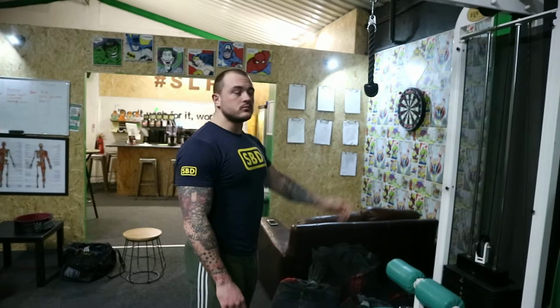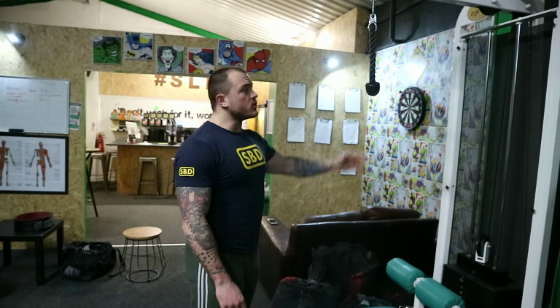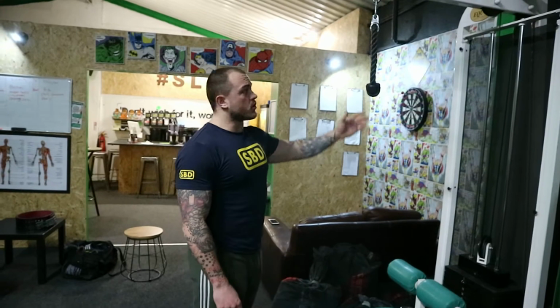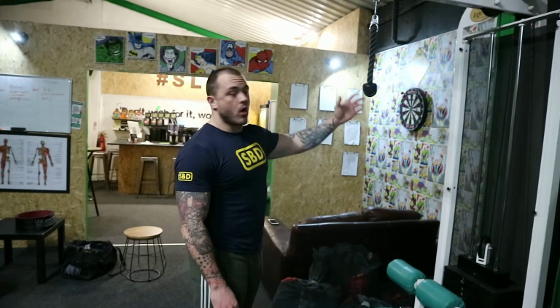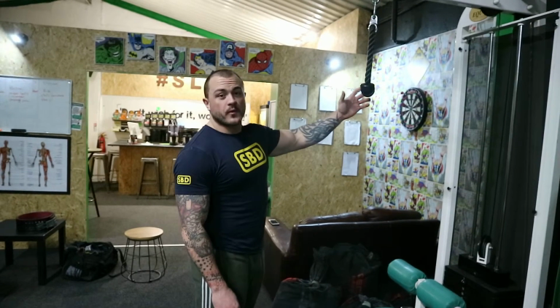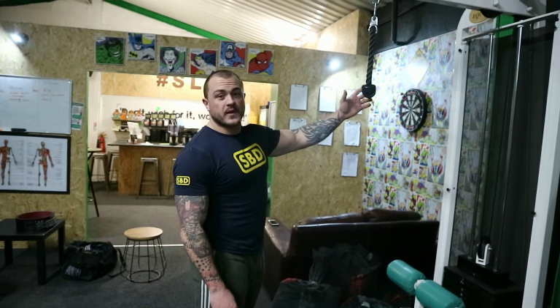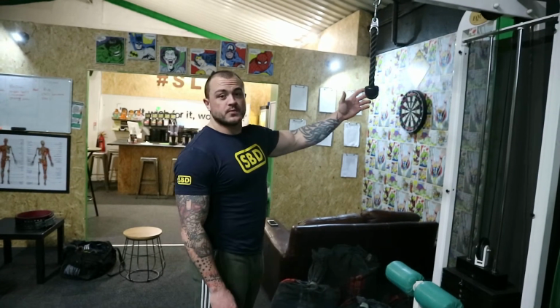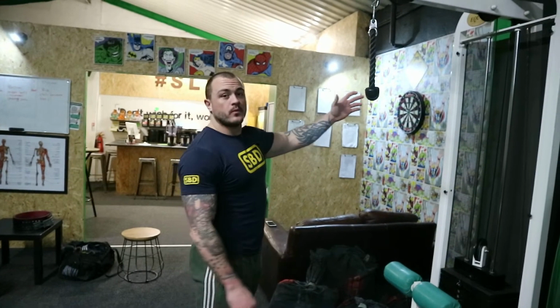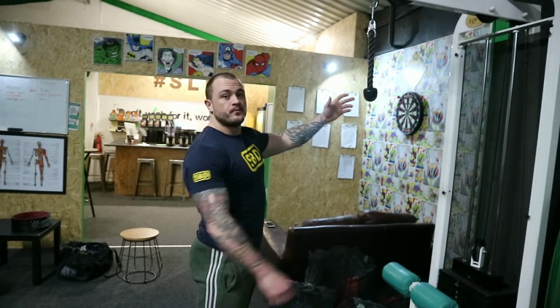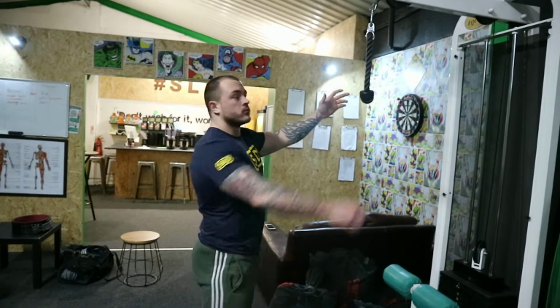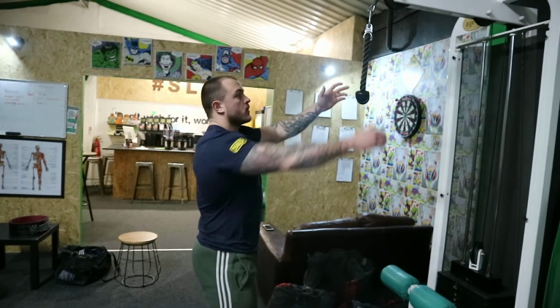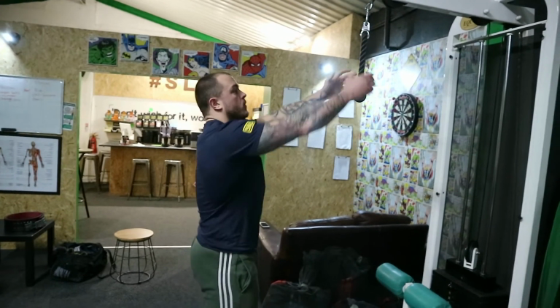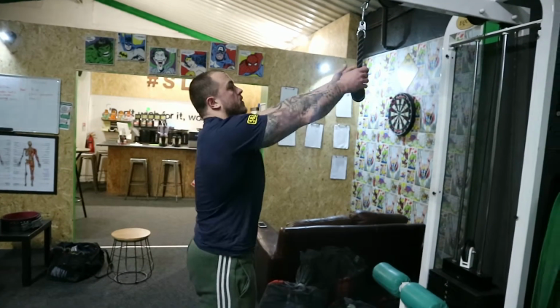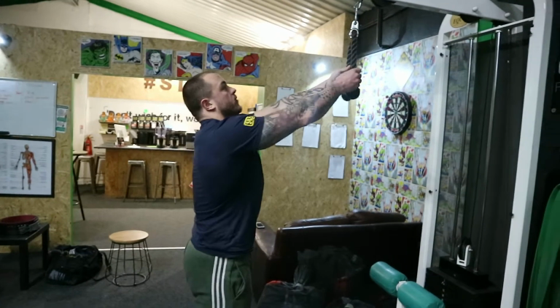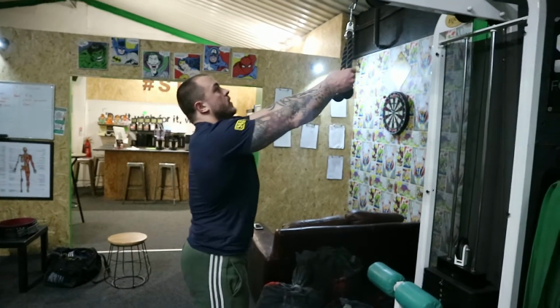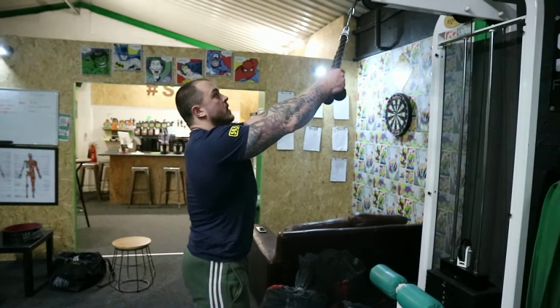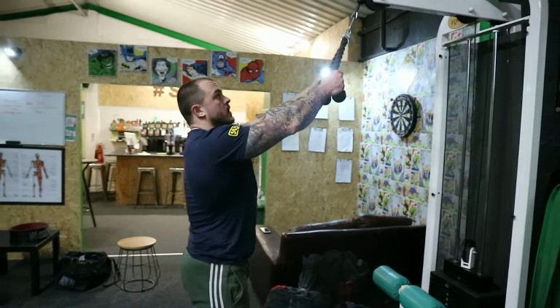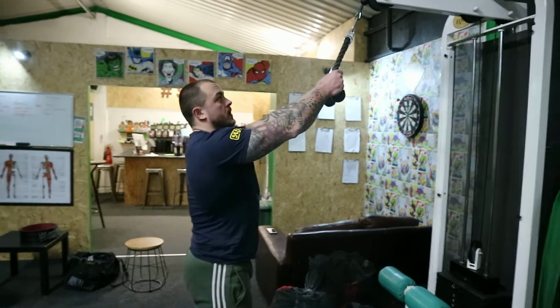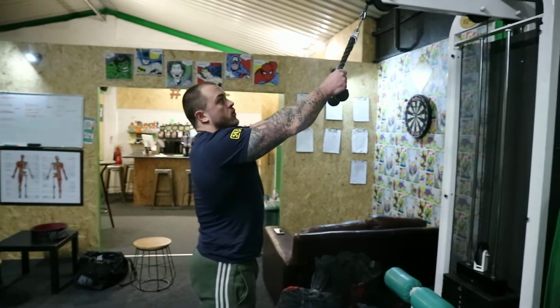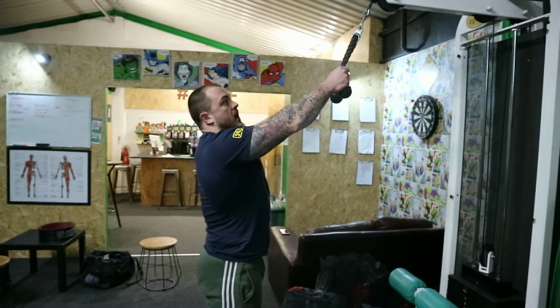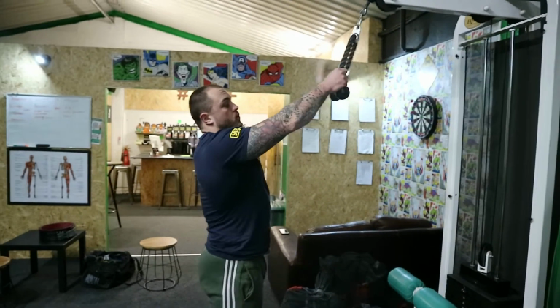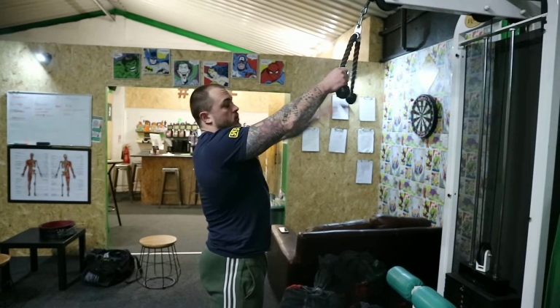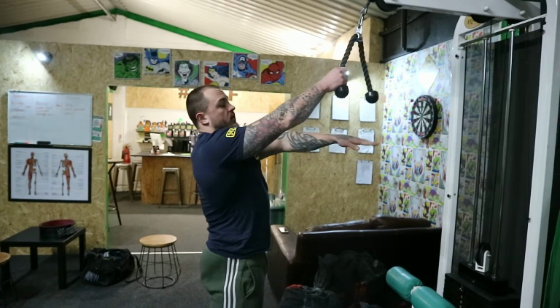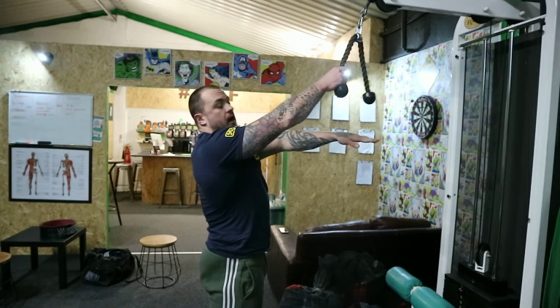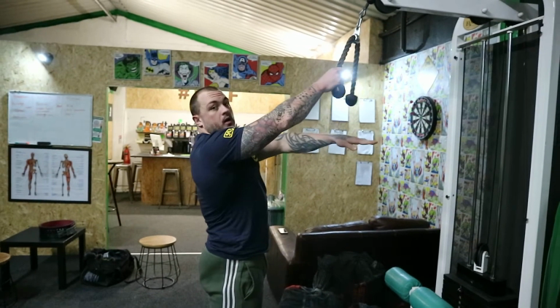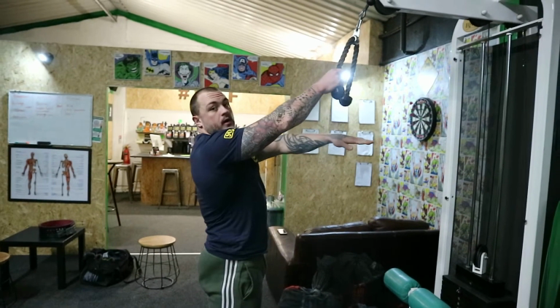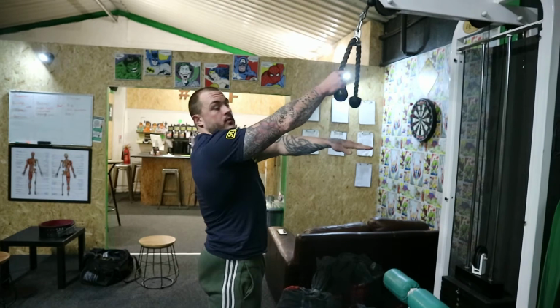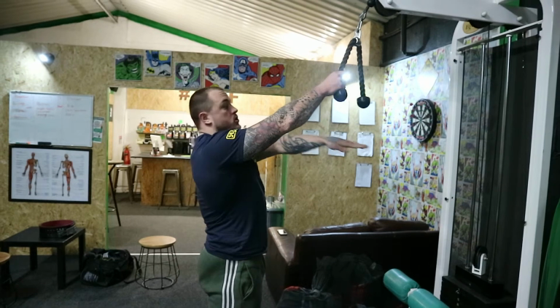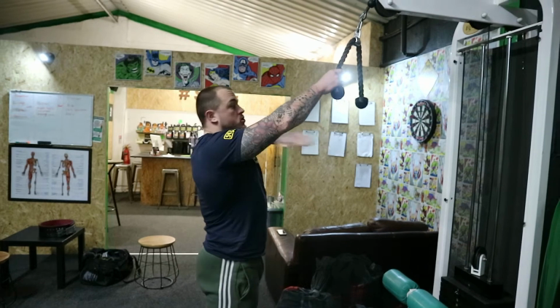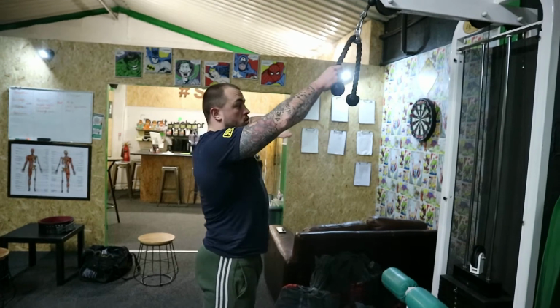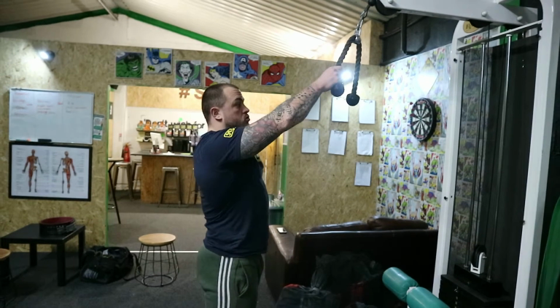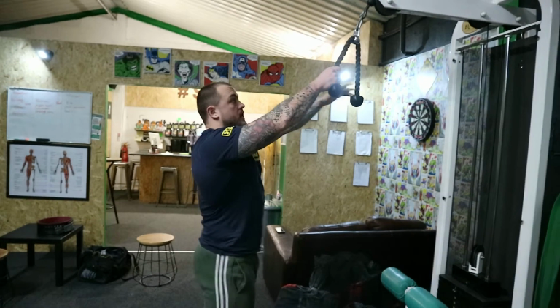So the rope face pull. With this, if your cable is at head height, then you're just going to go straight.